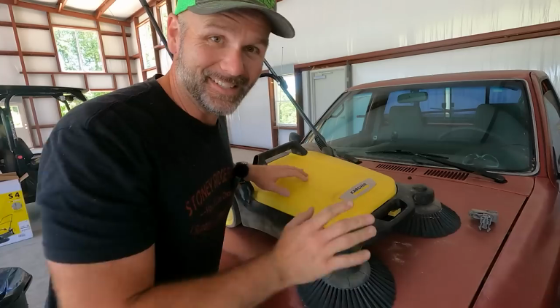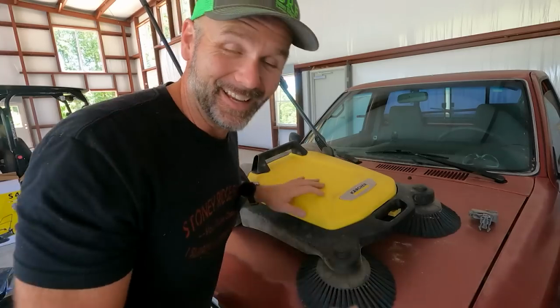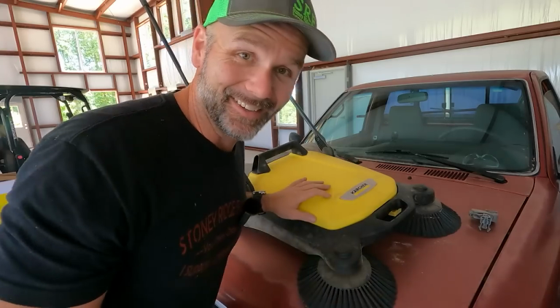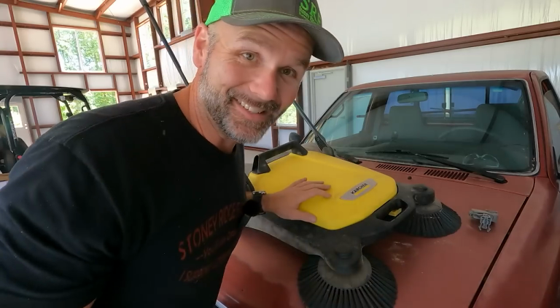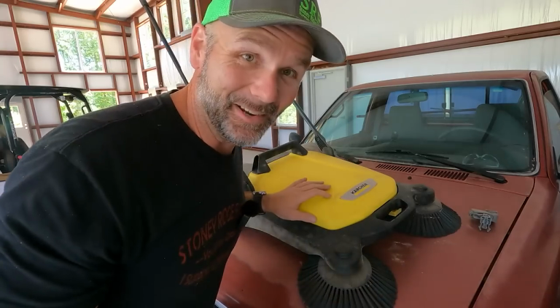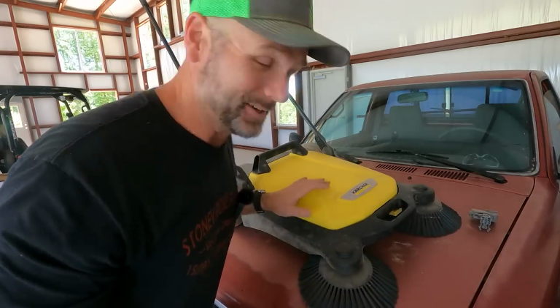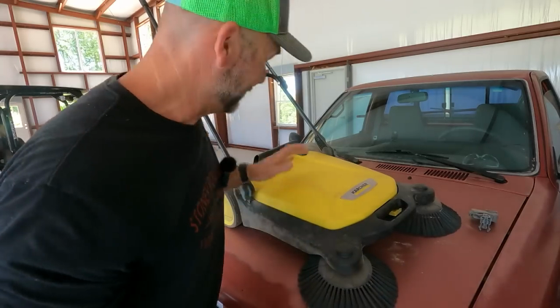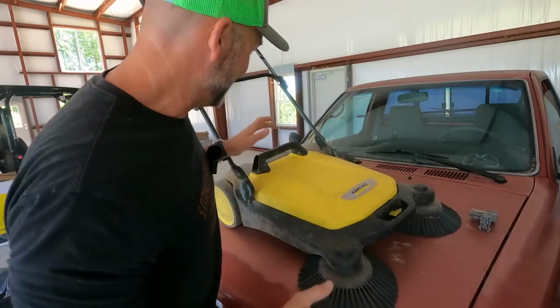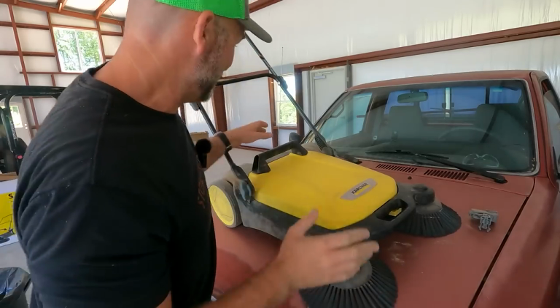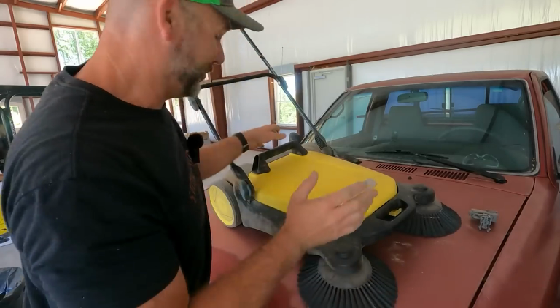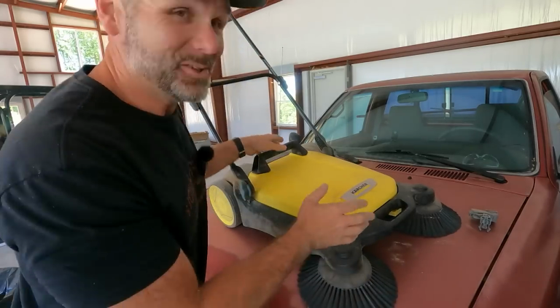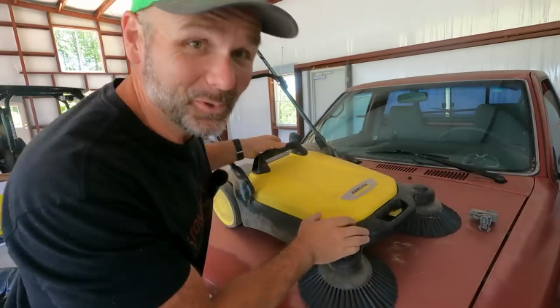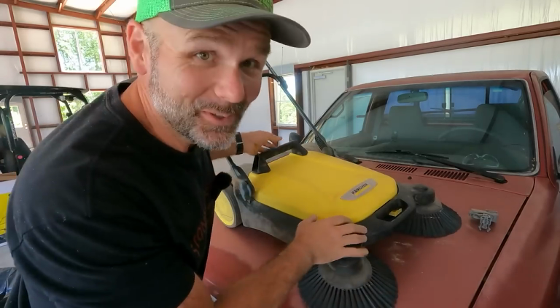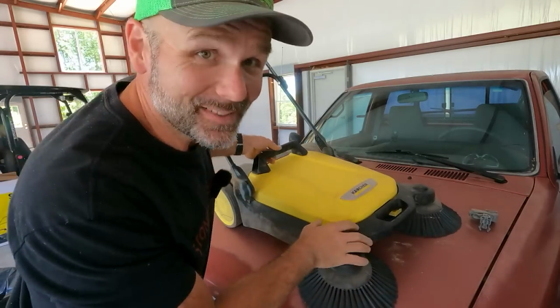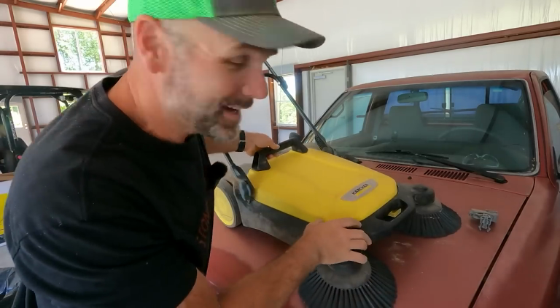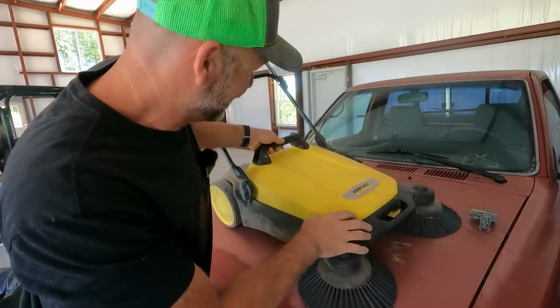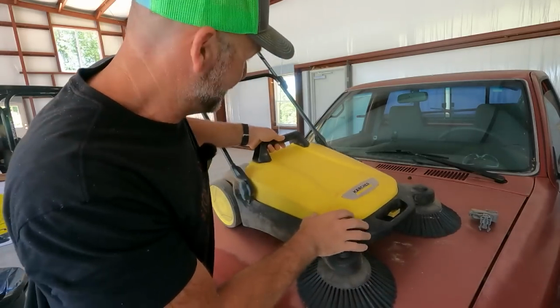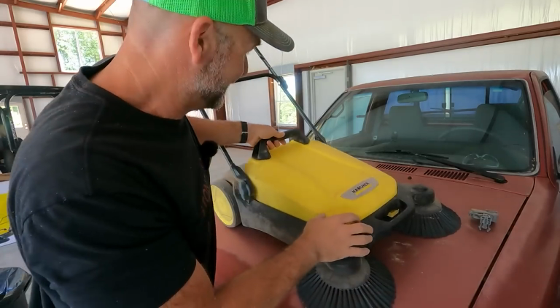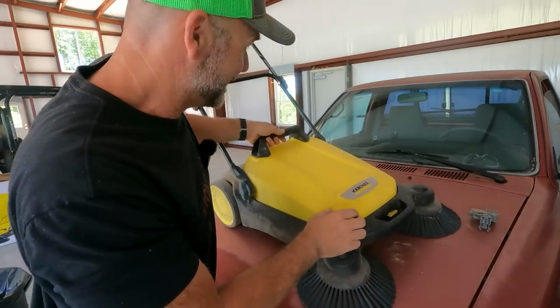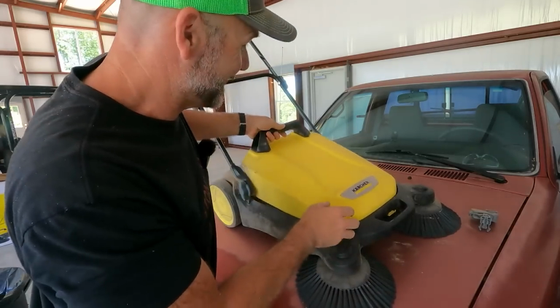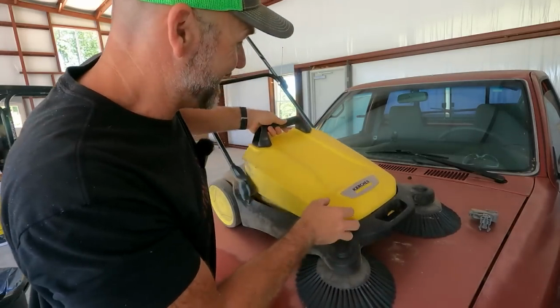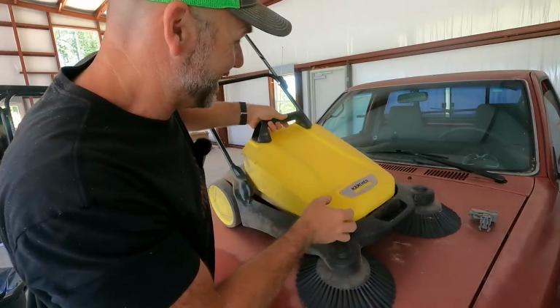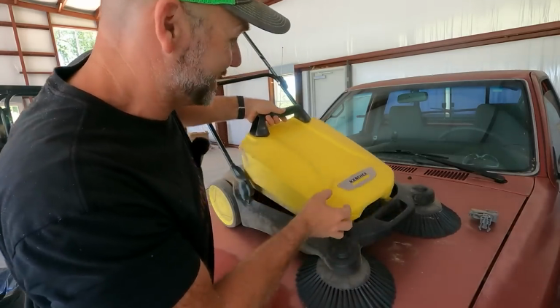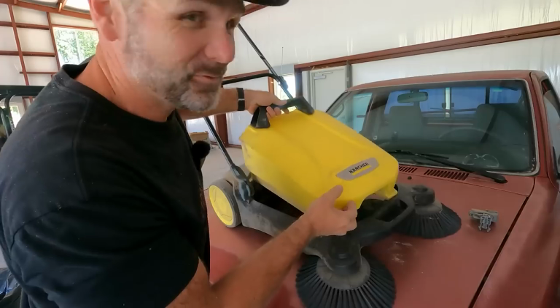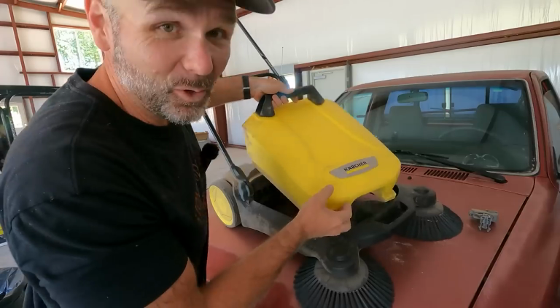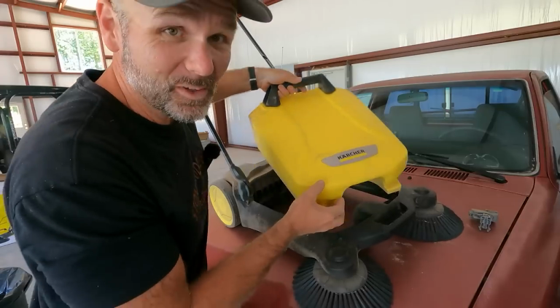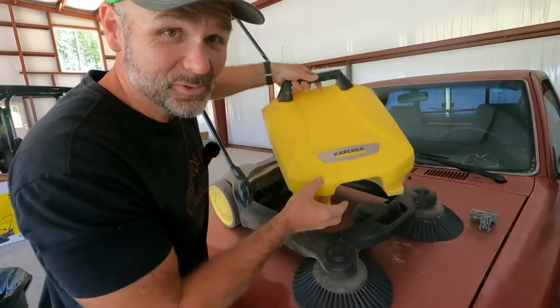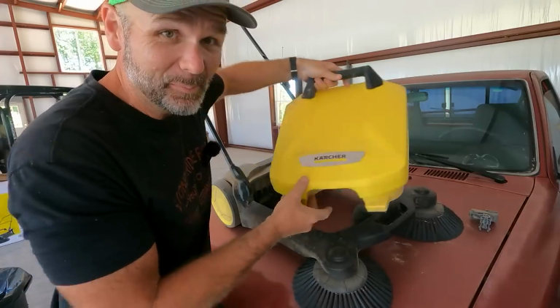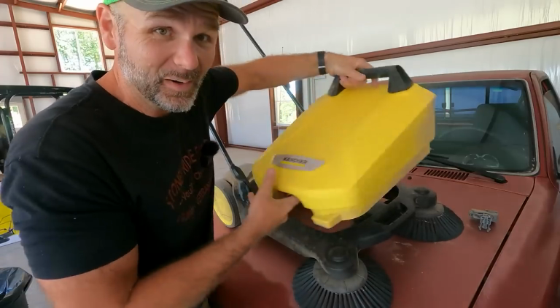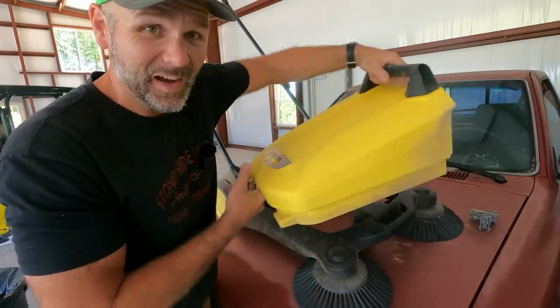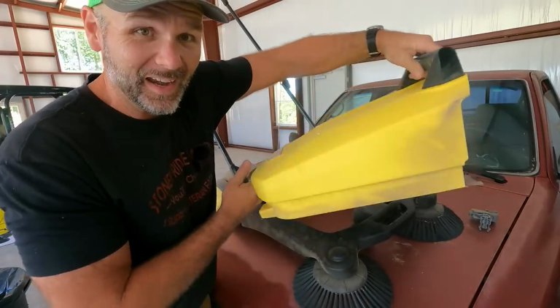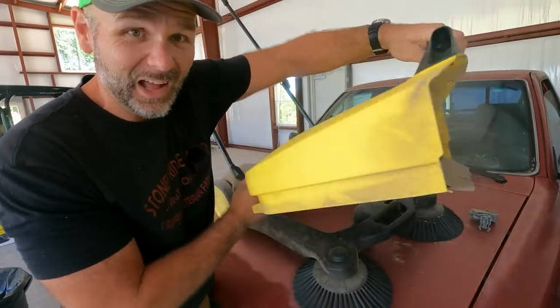Folks, today on the Stony Ridge Farm on Tool Tuesday, we're going to be testing out this floor sweeper.